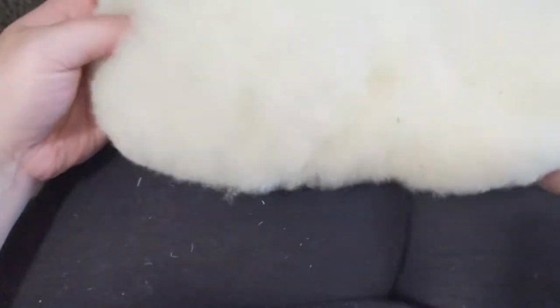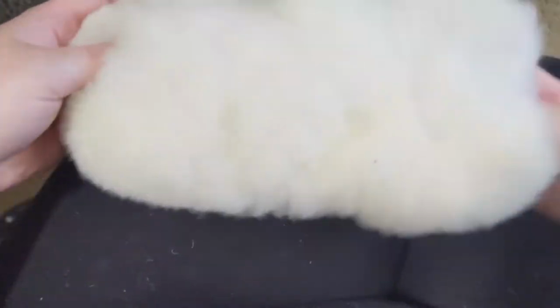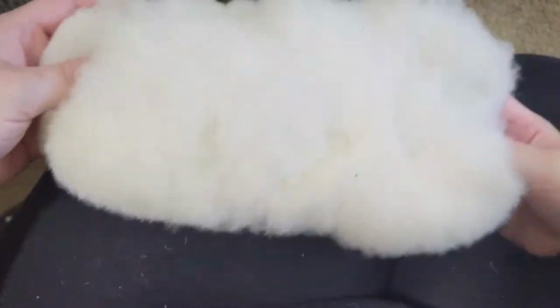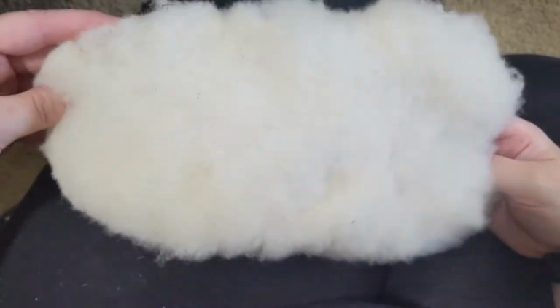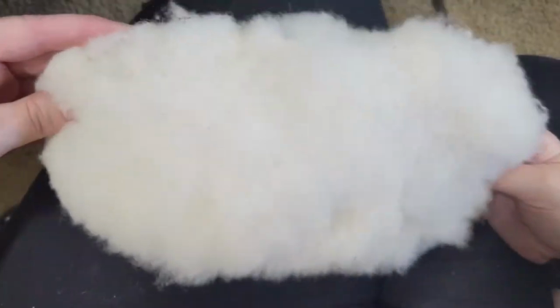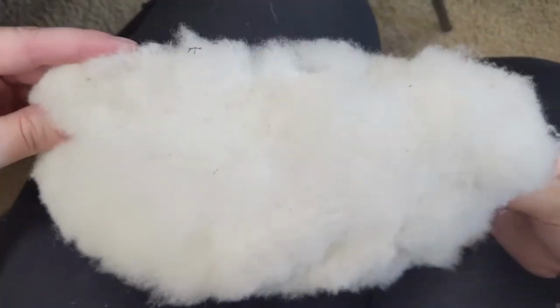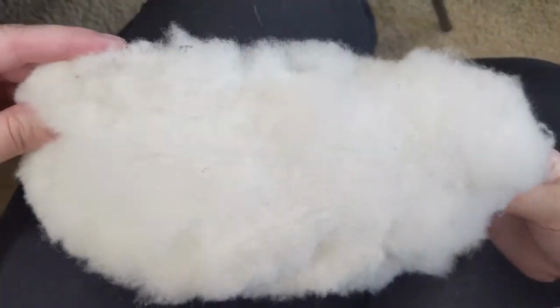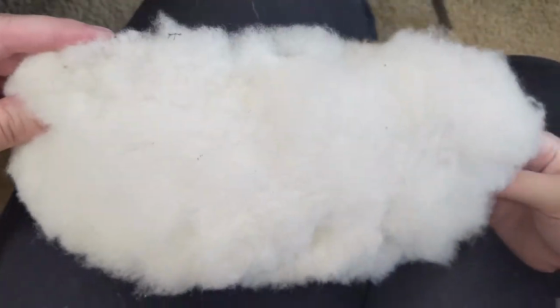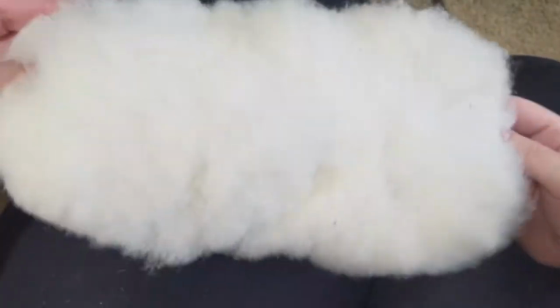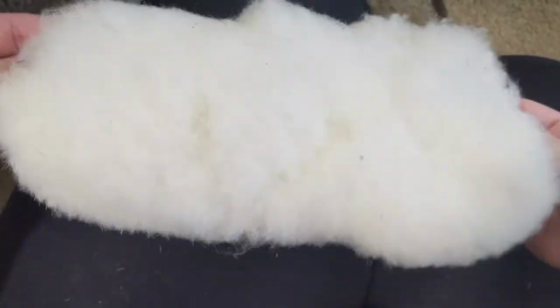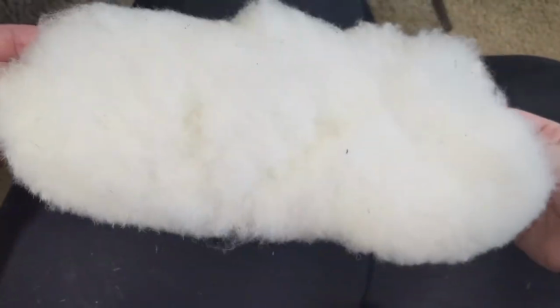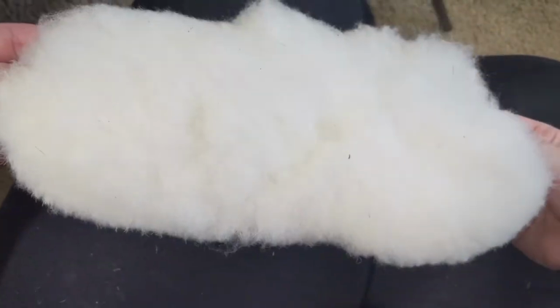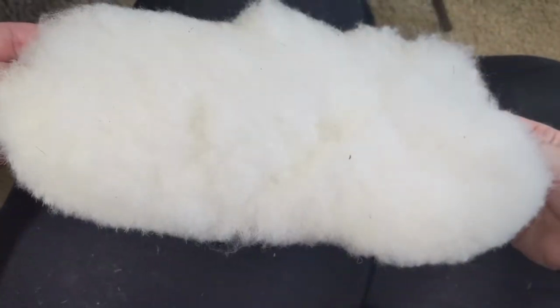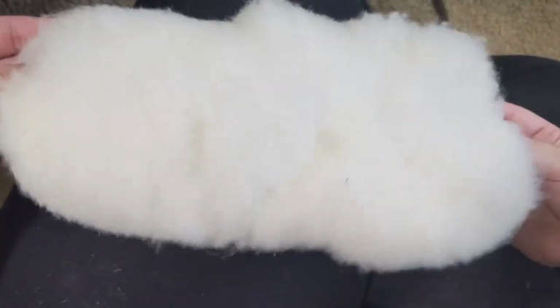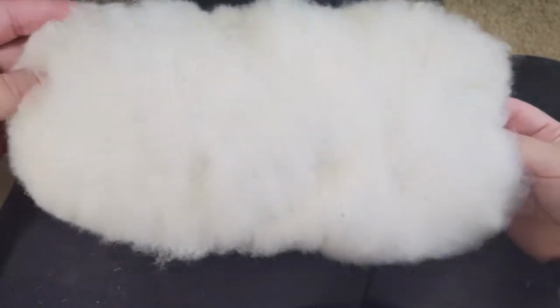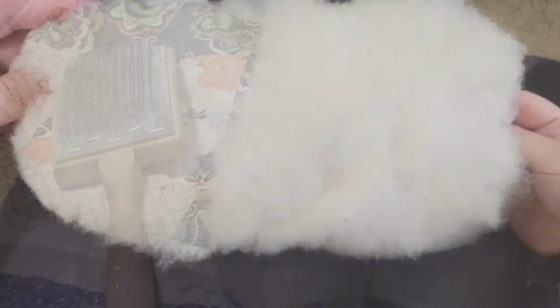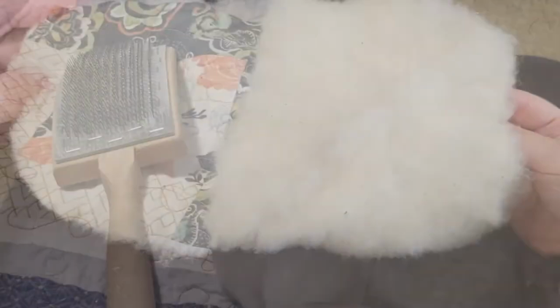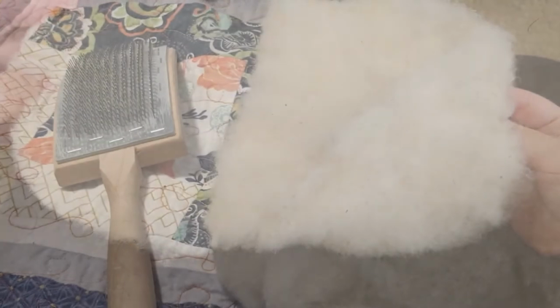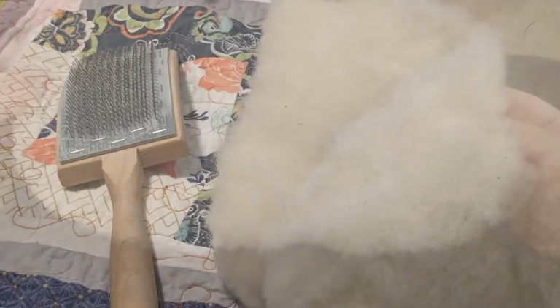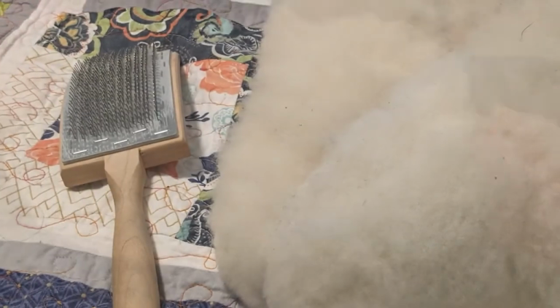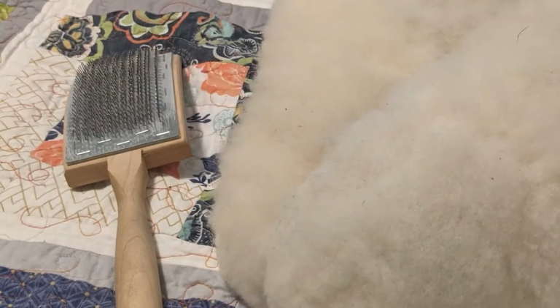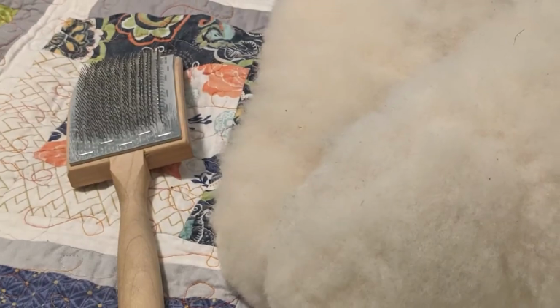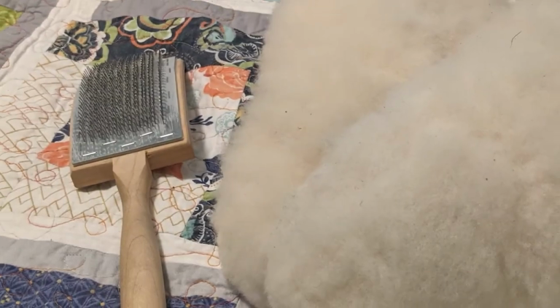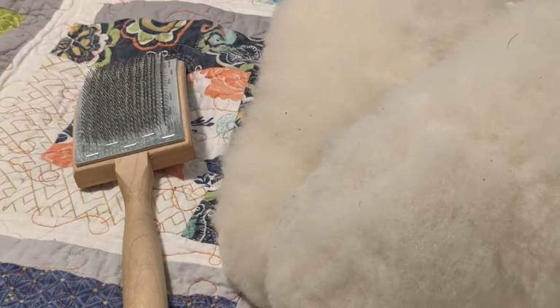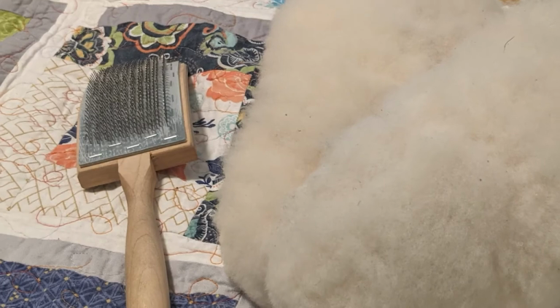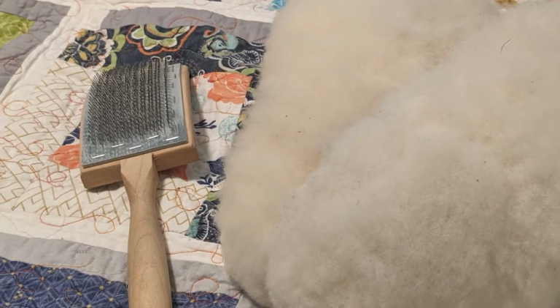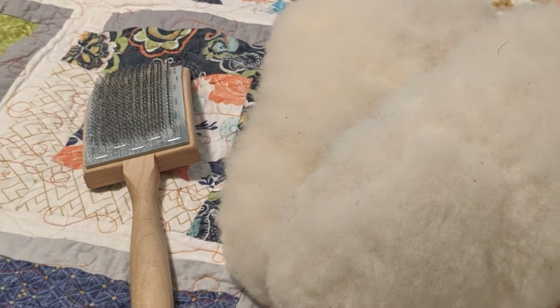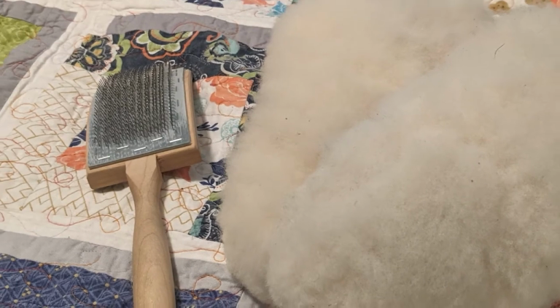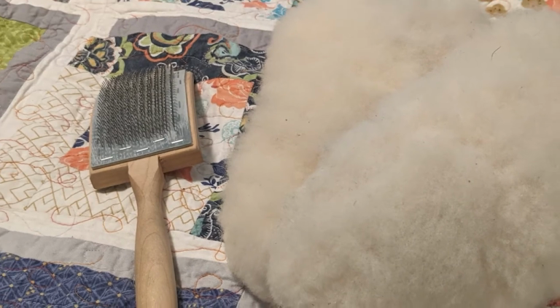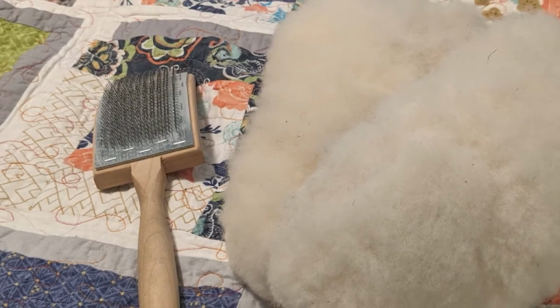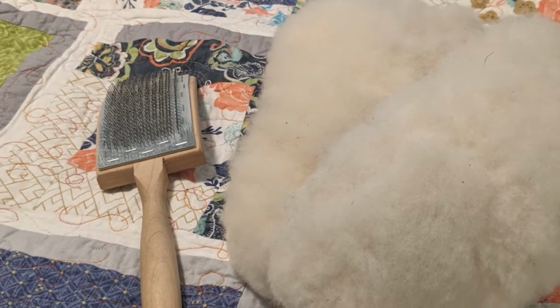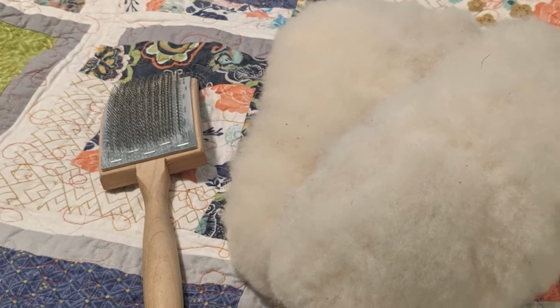Eventually, it can thin out your fleece. Use this restoration method sparingly.